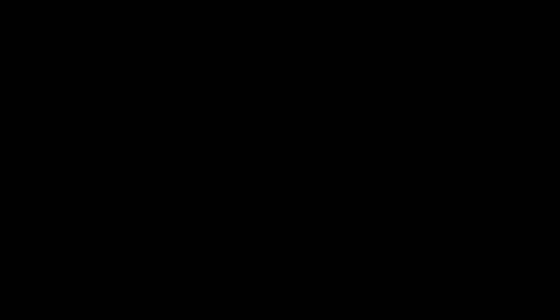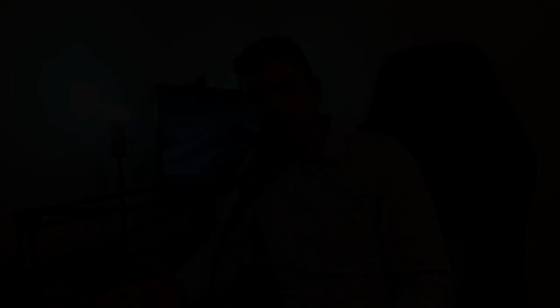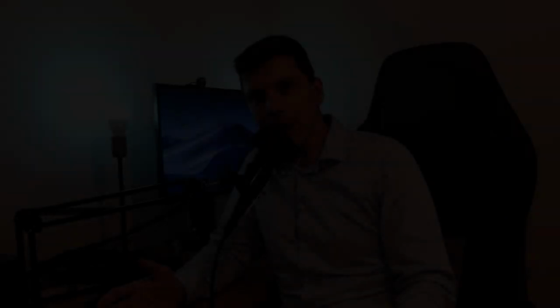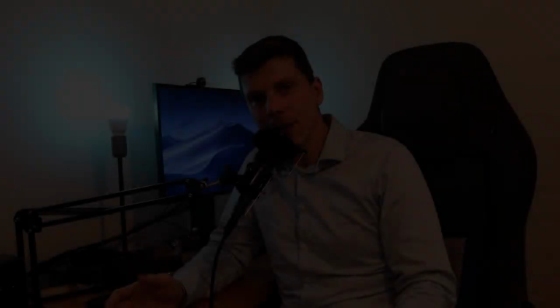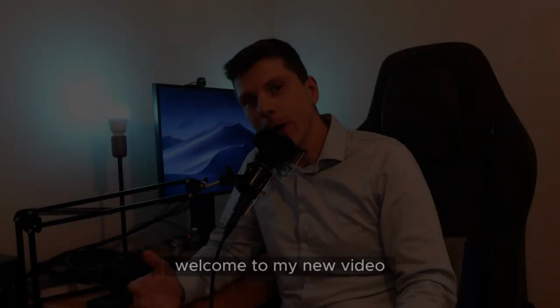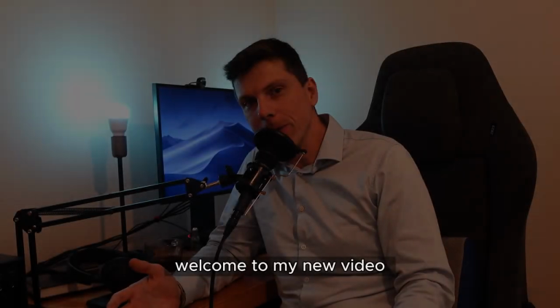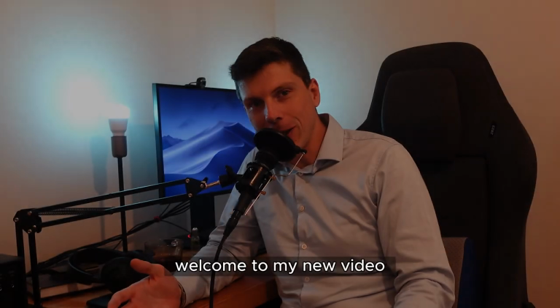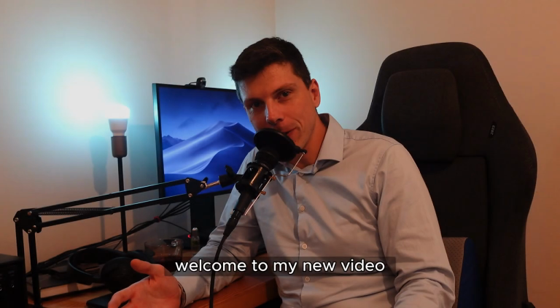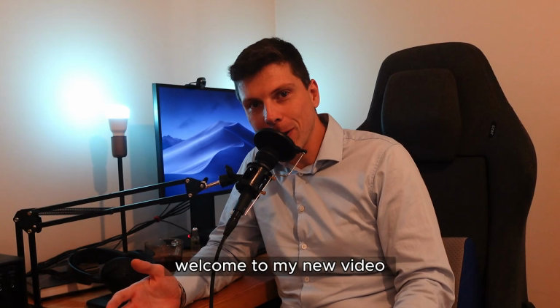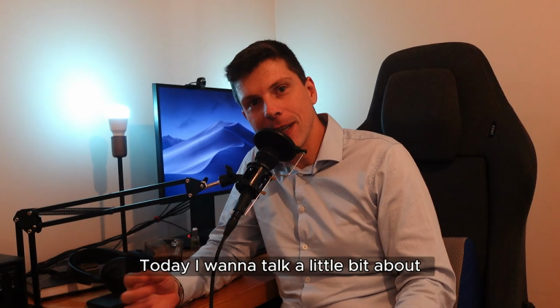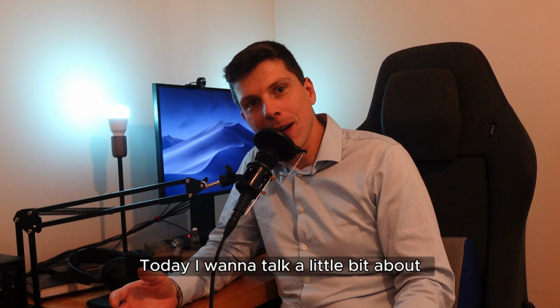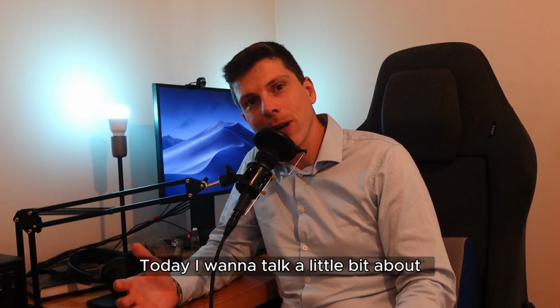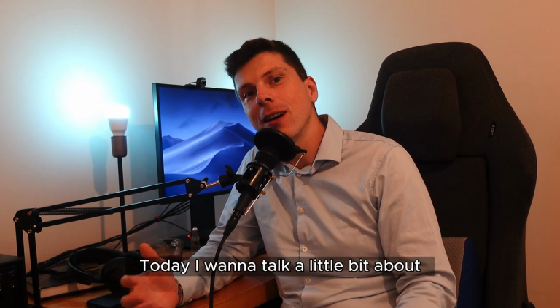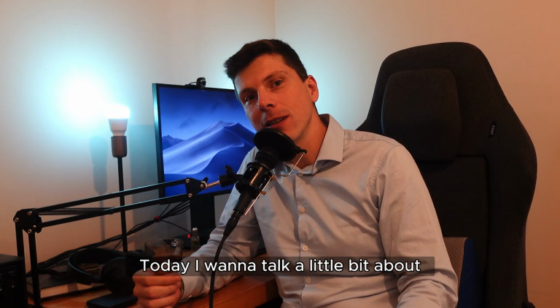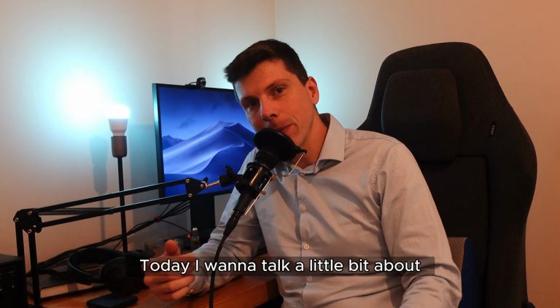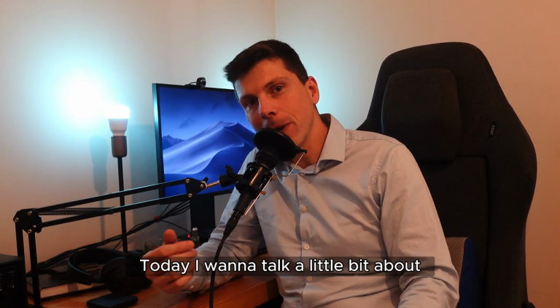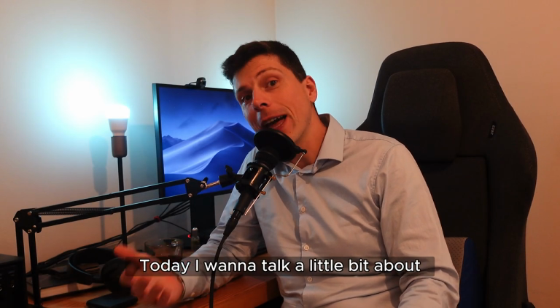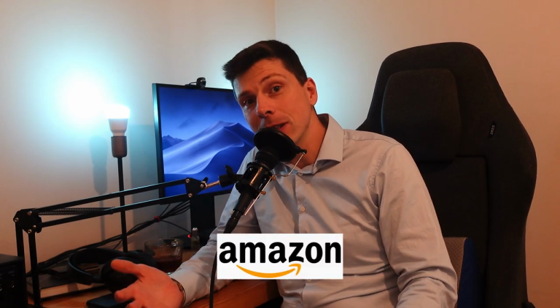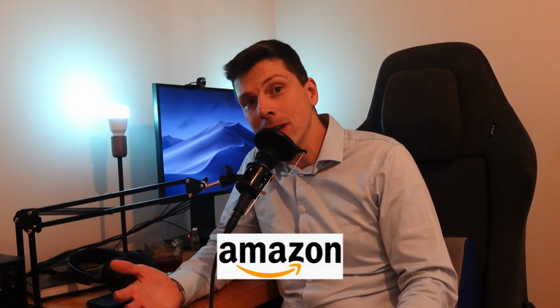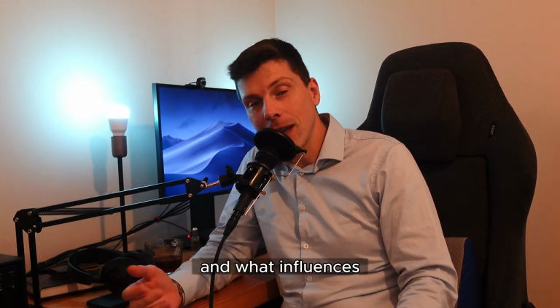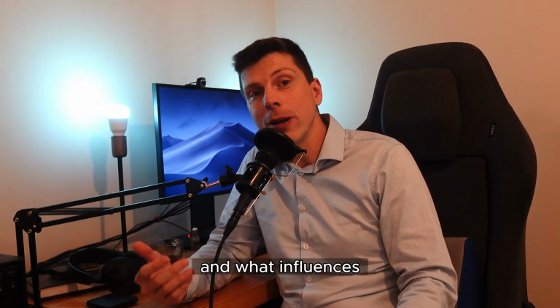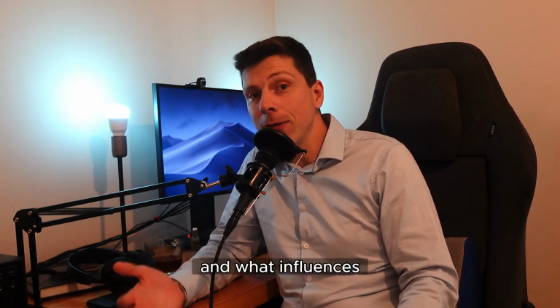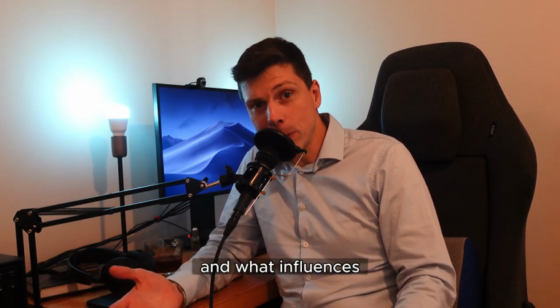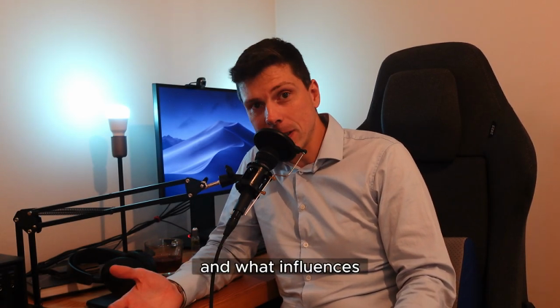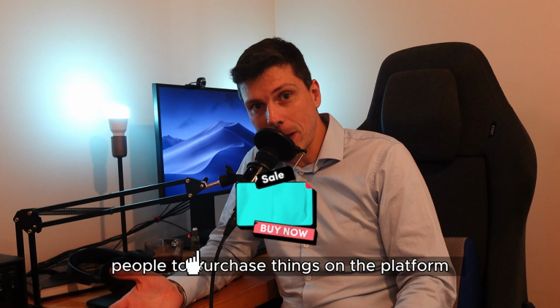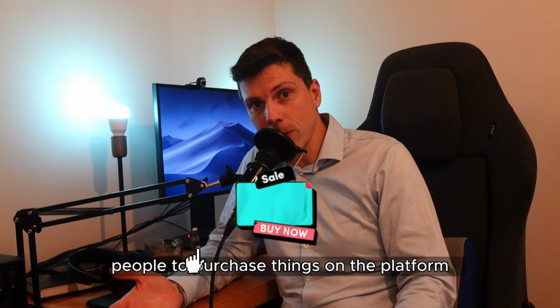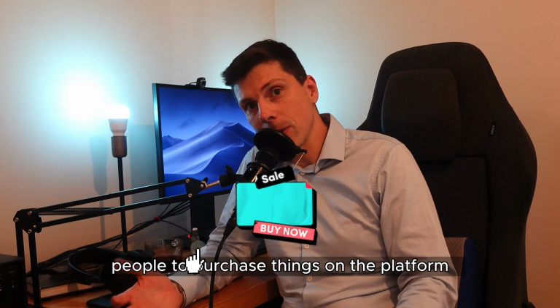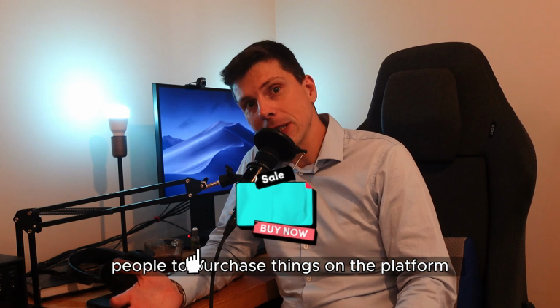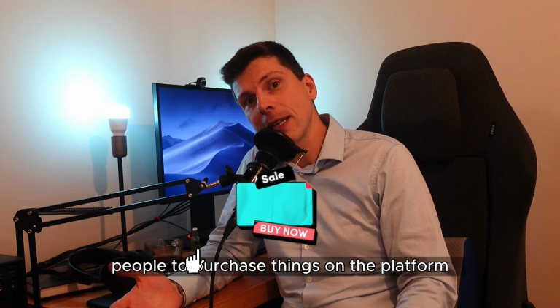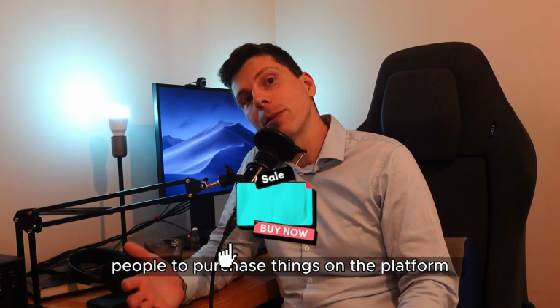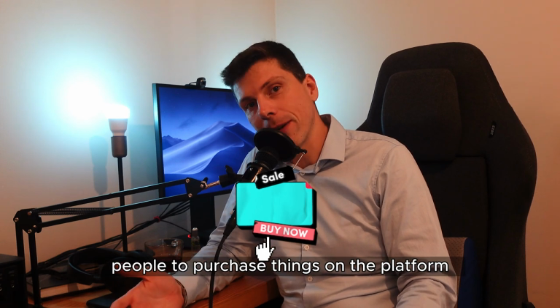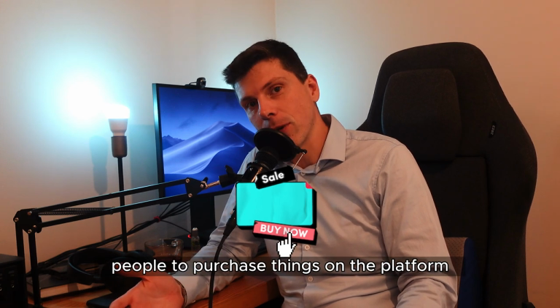Hello everybody, welcome to my new video. Today I want to talk a little bit about Amazon and what influences people to purchase things on the platform.